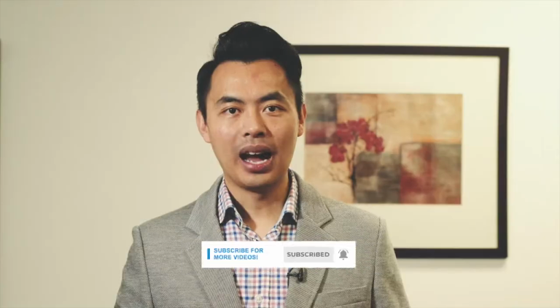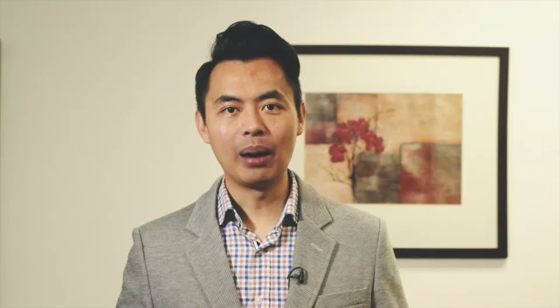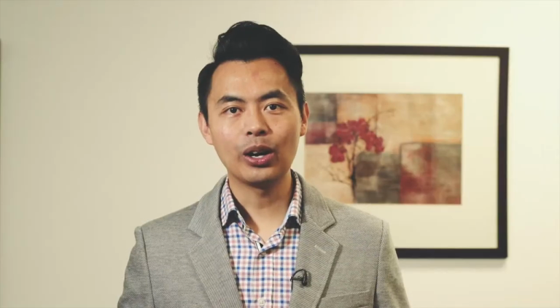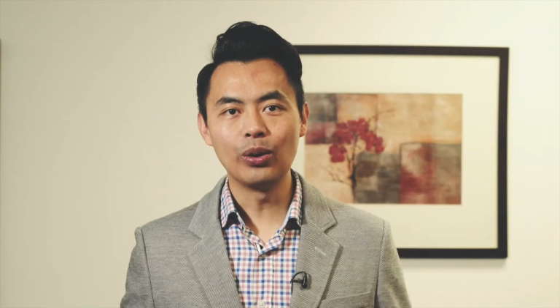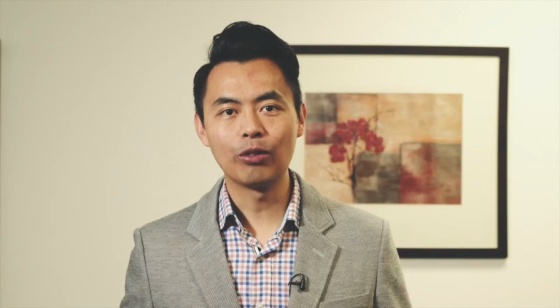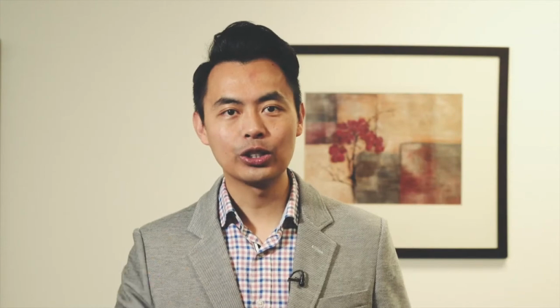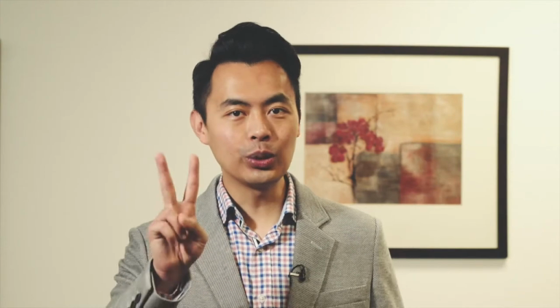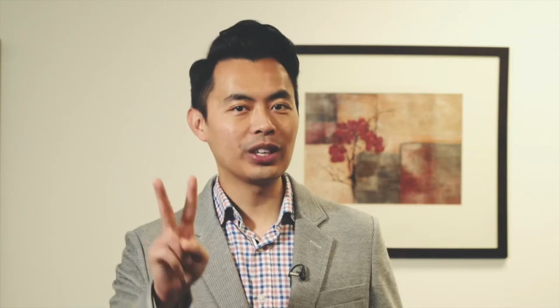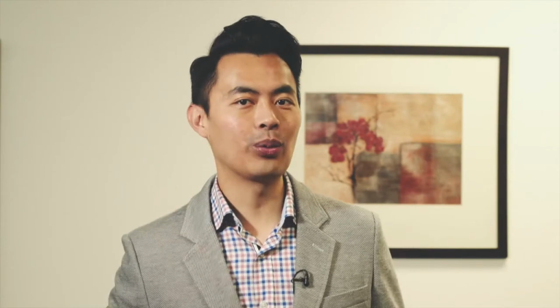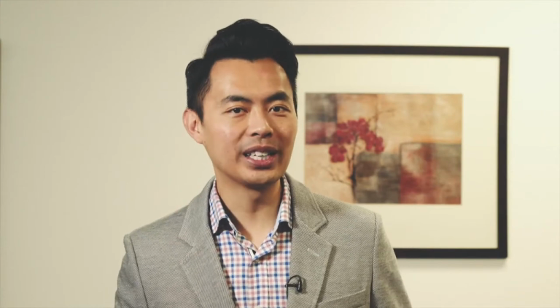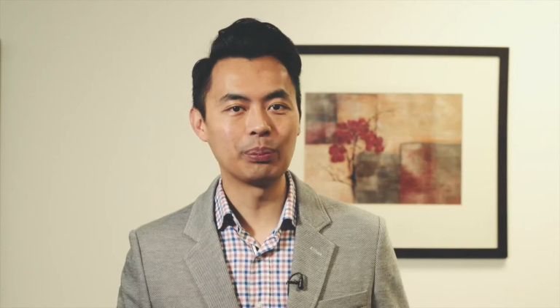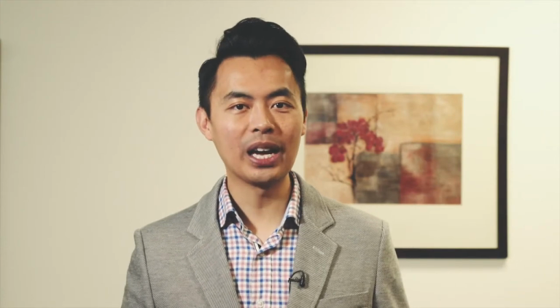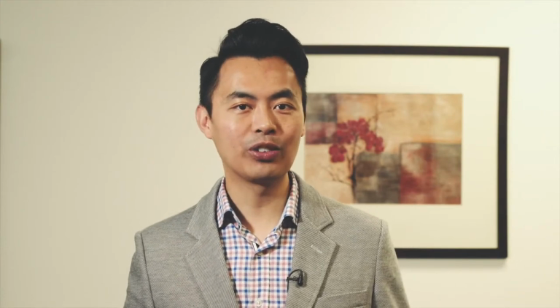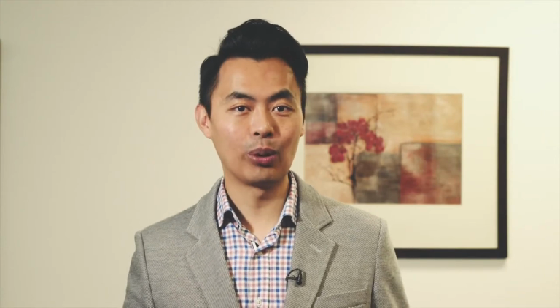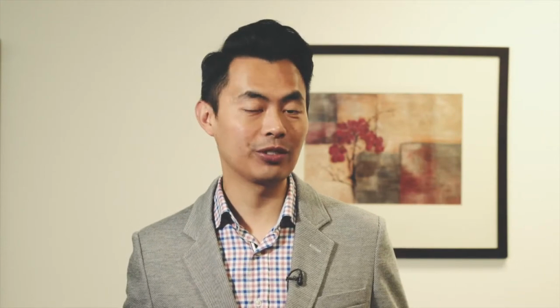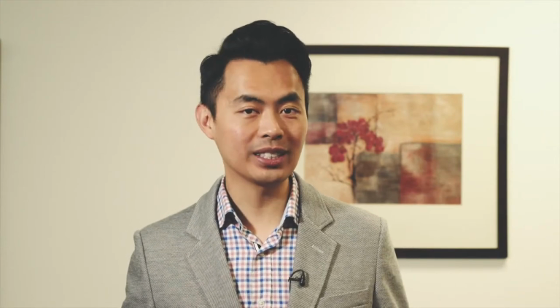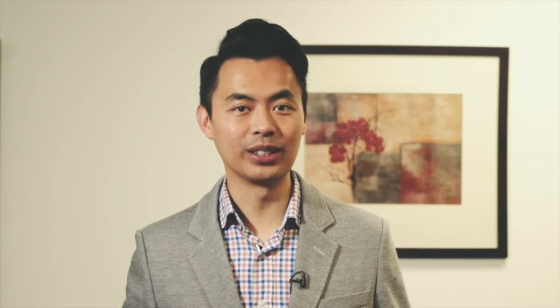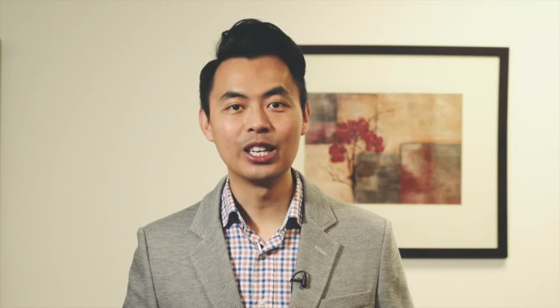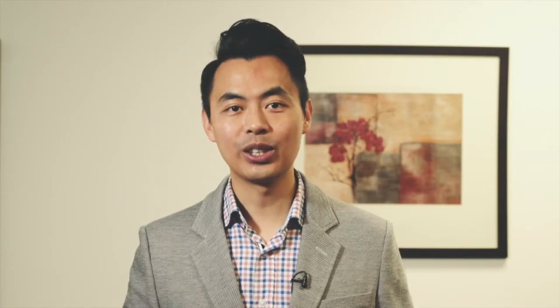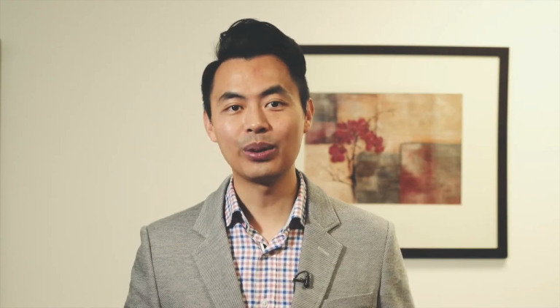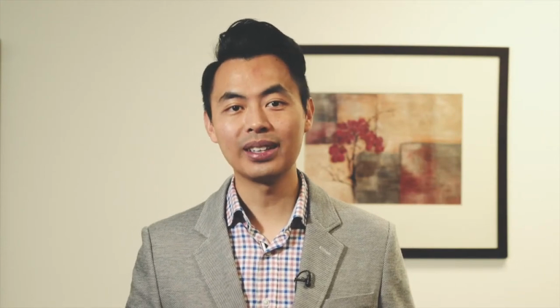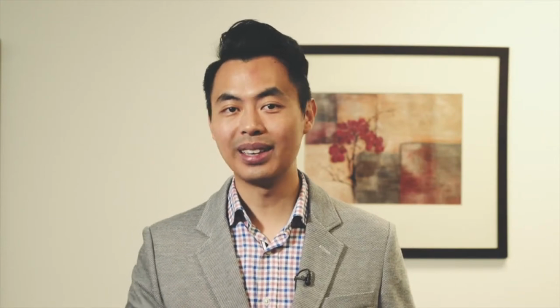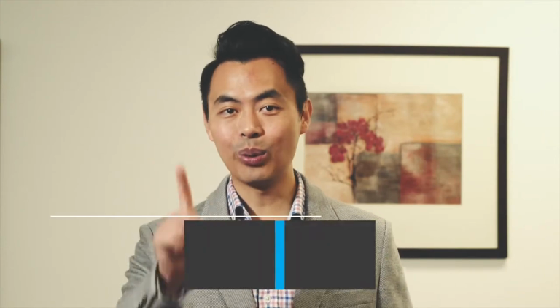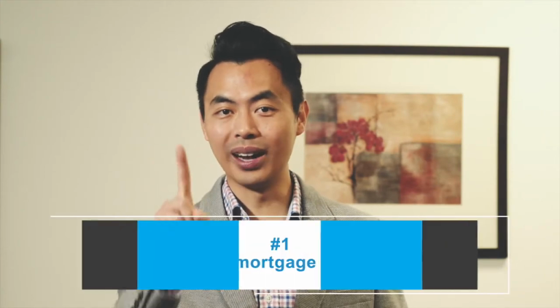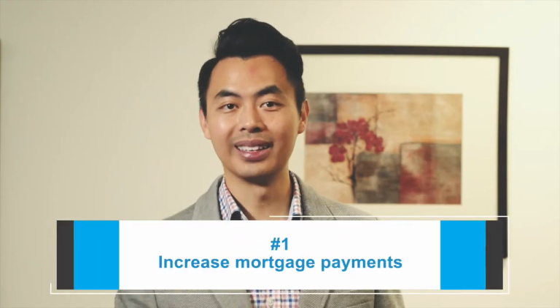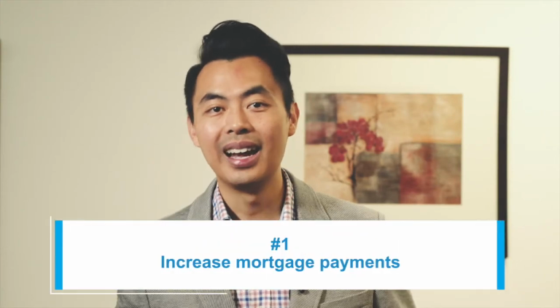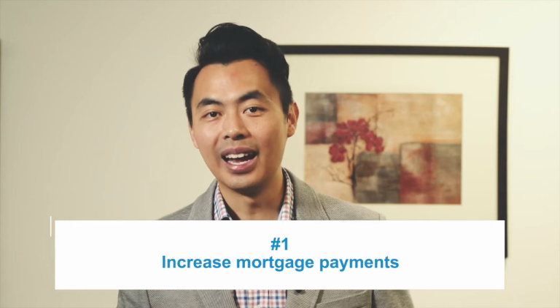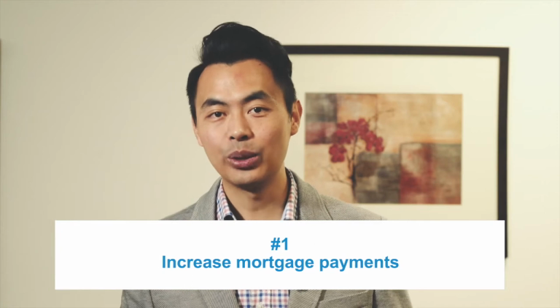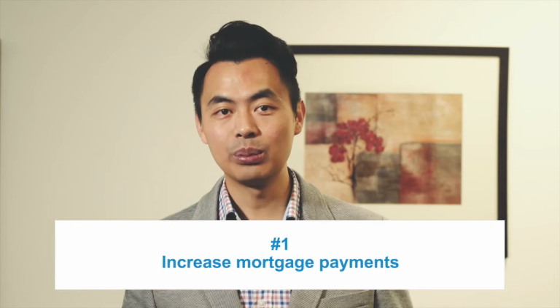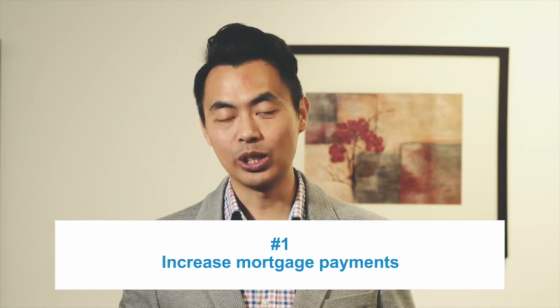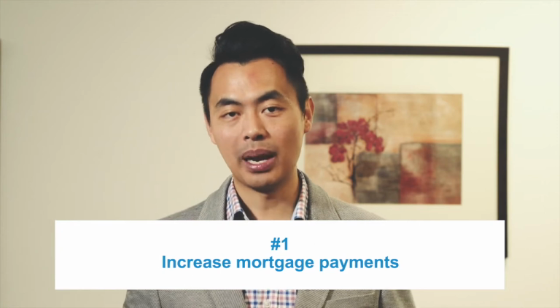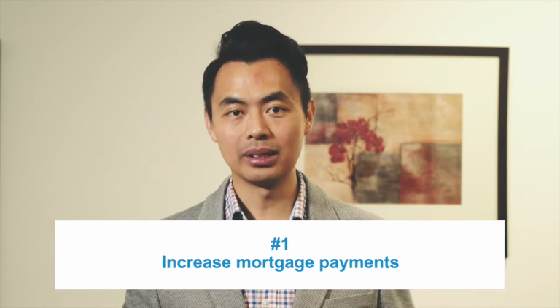I'm going to go over two different ways to pay off your mortgage faster, starting with number one: increase mortgage payments.